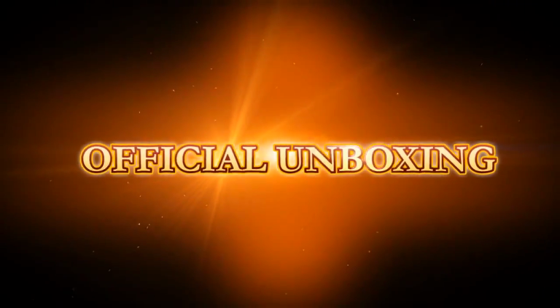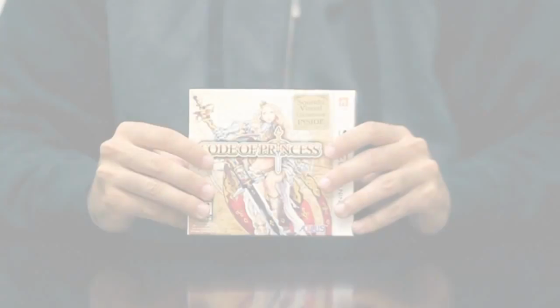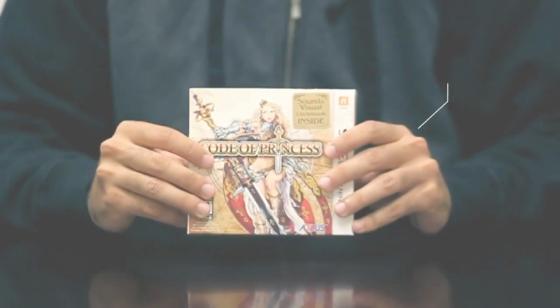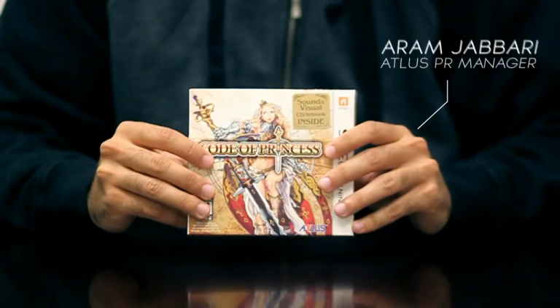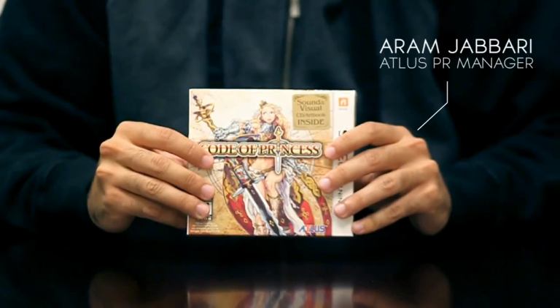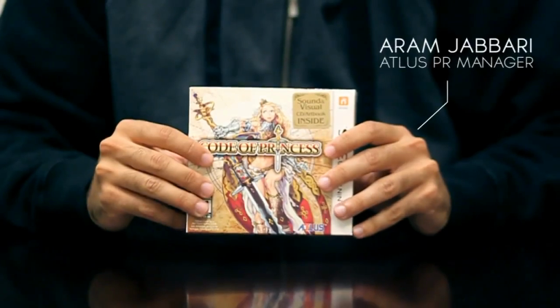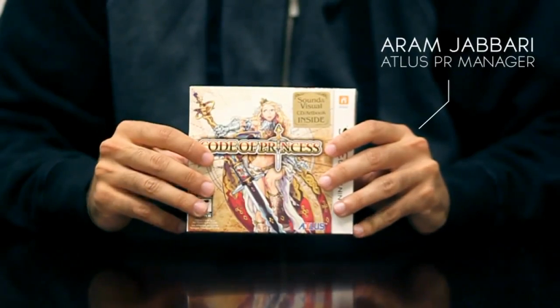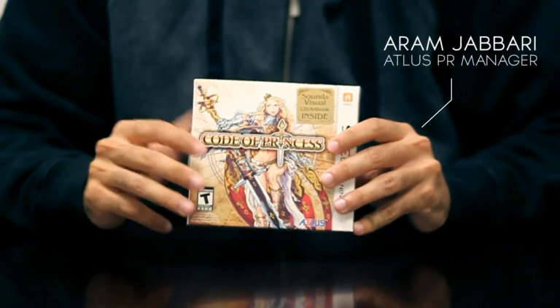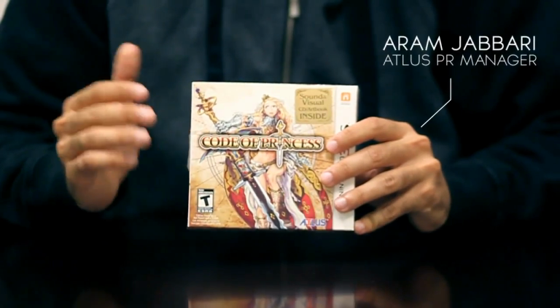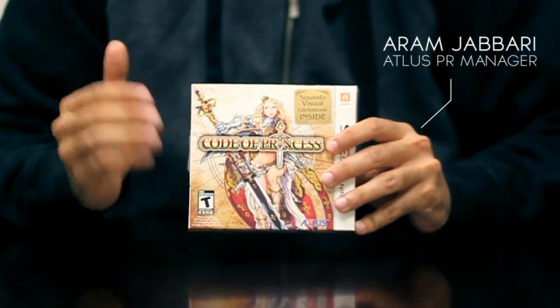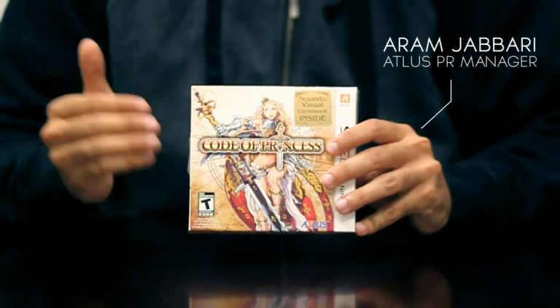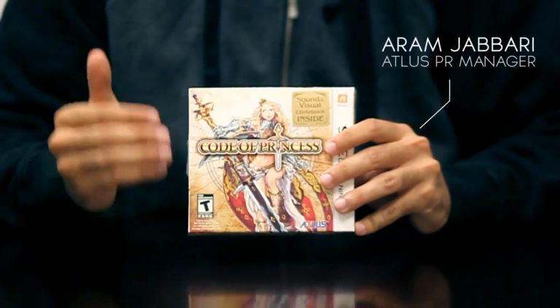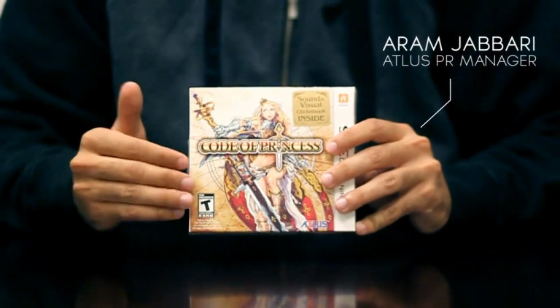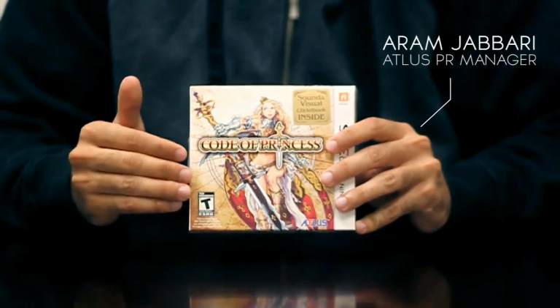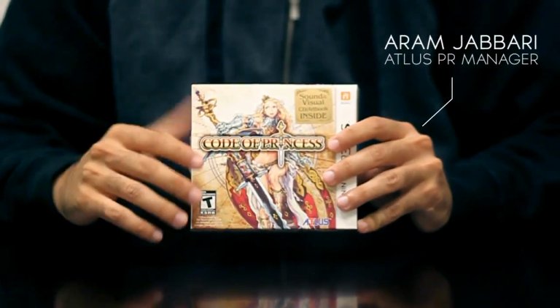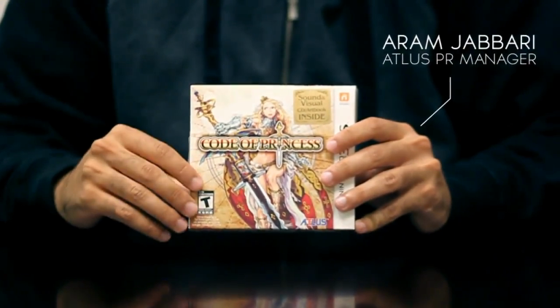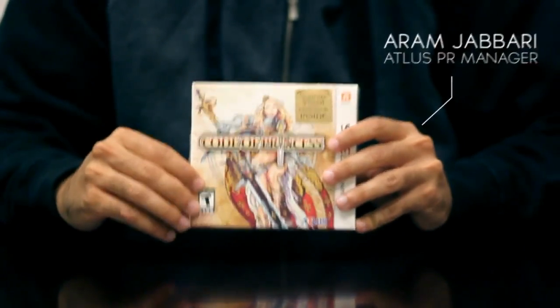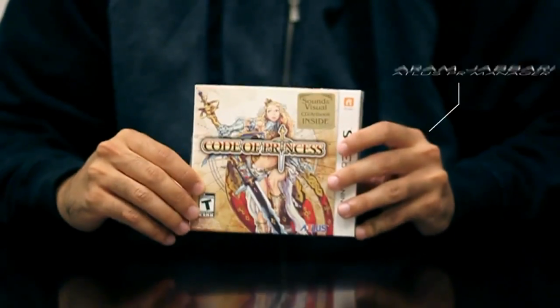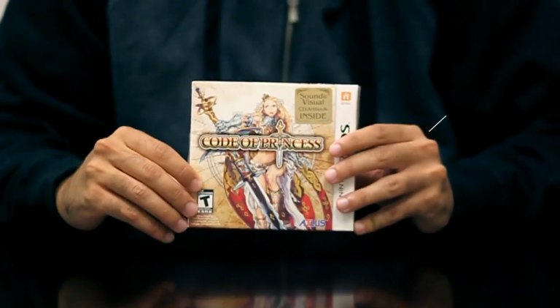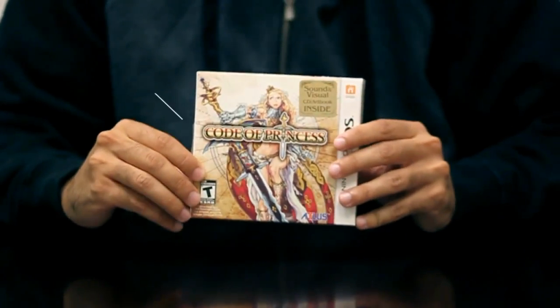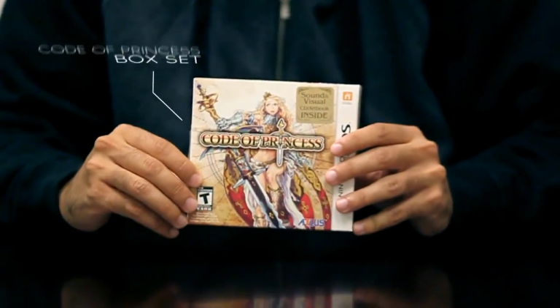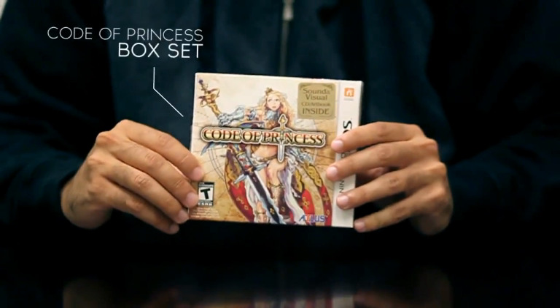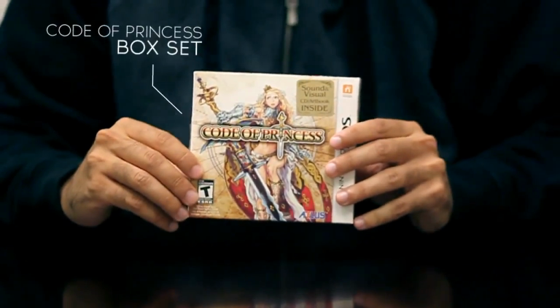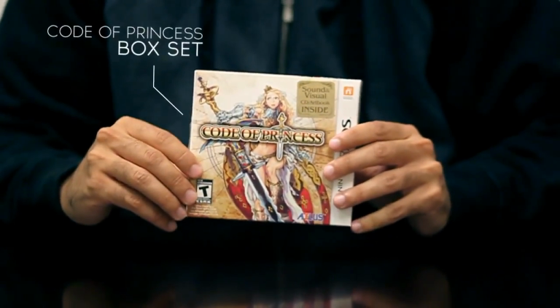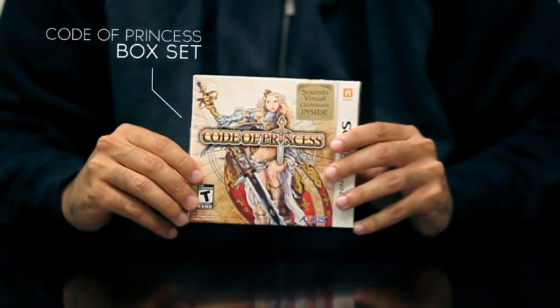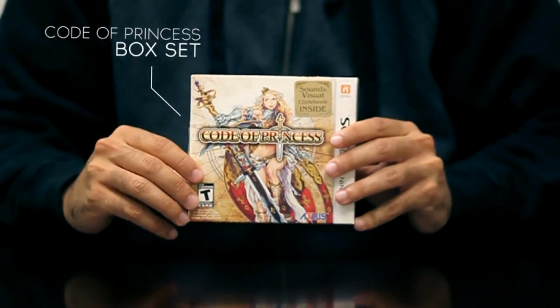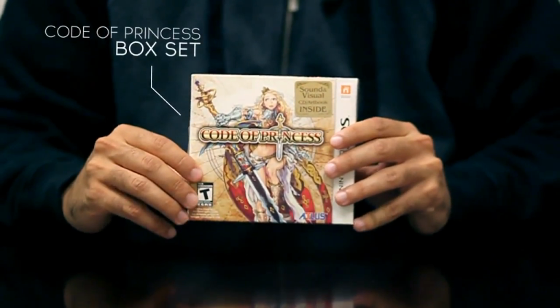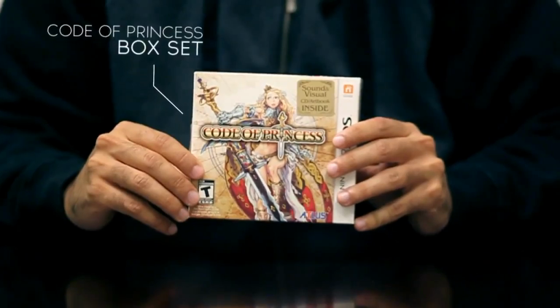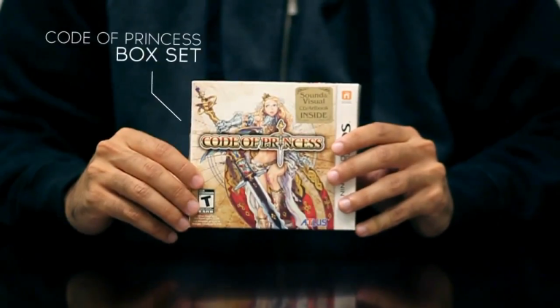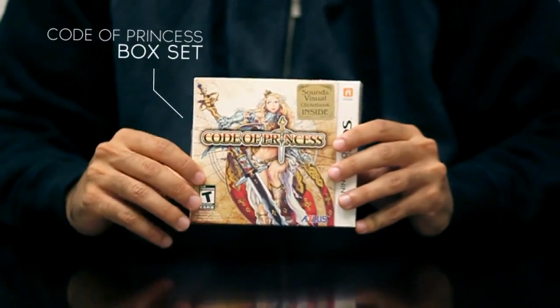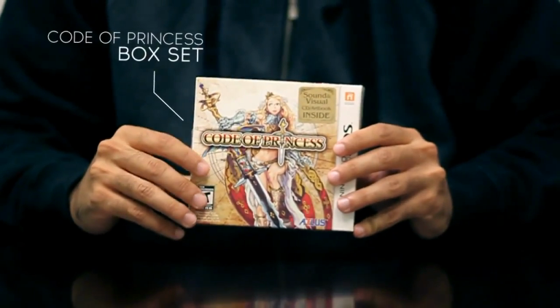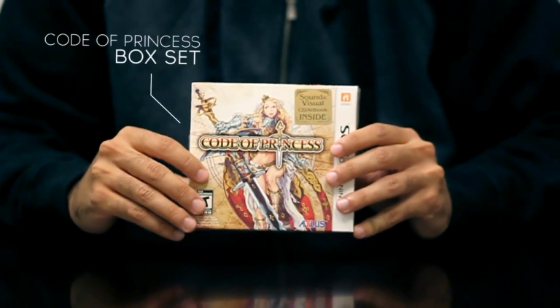Hey Atlas fans, Aram Jabari here, PR Manager — welcome to the official unboxing of Code of Princess for Nintendo 3DS.